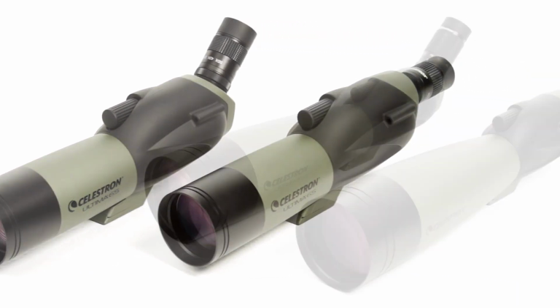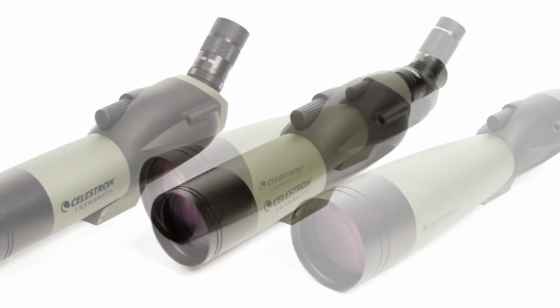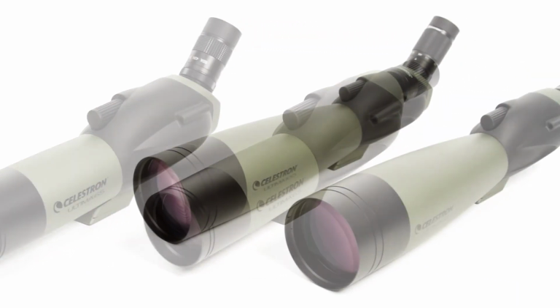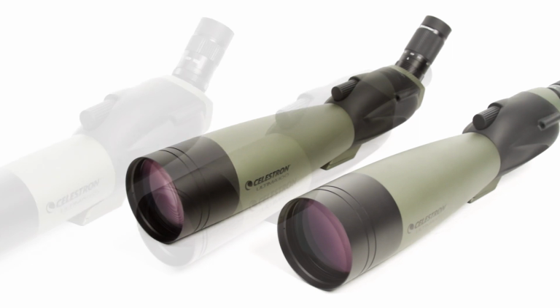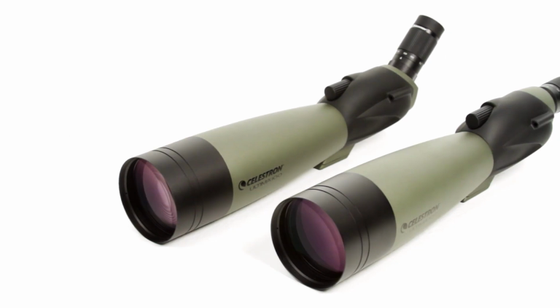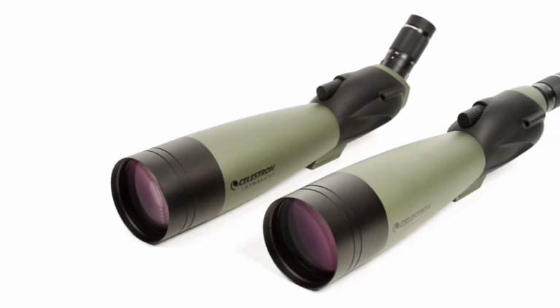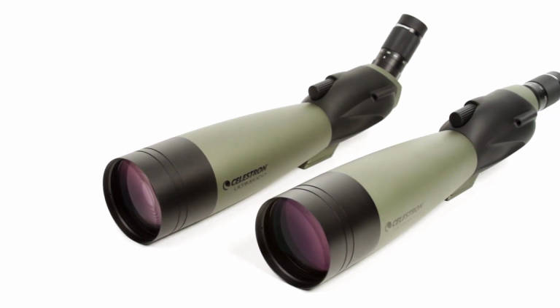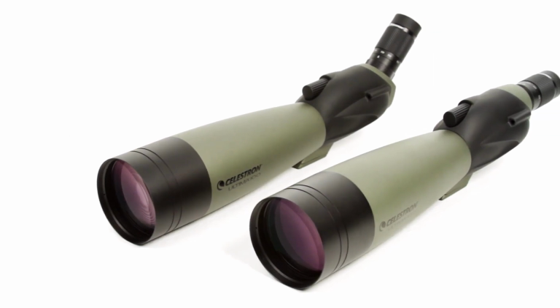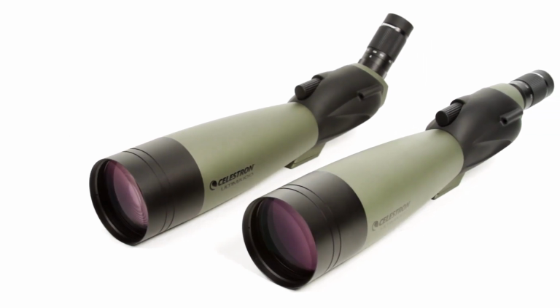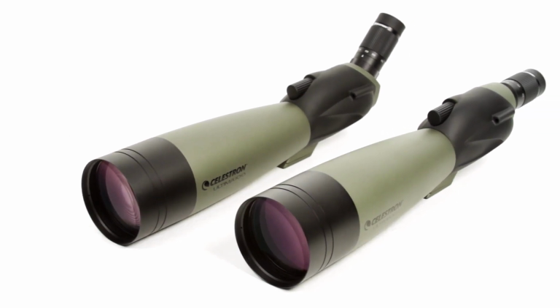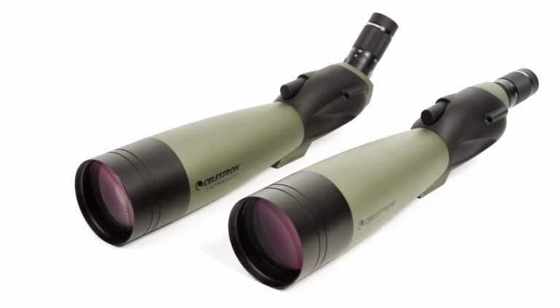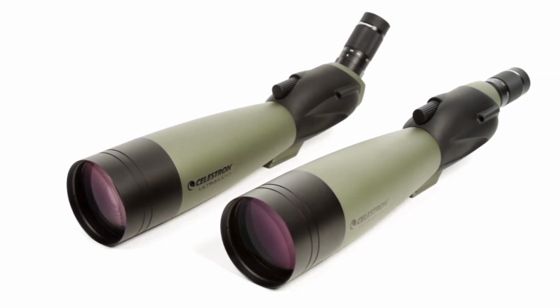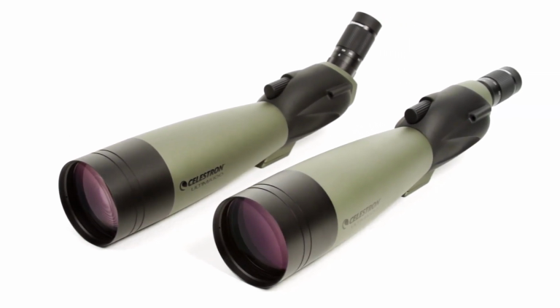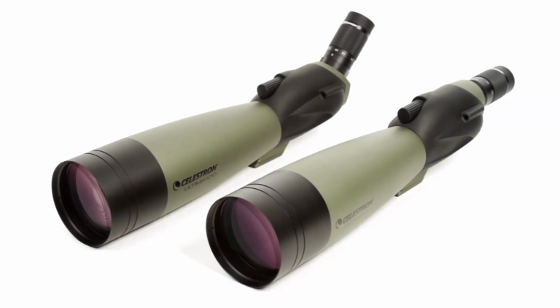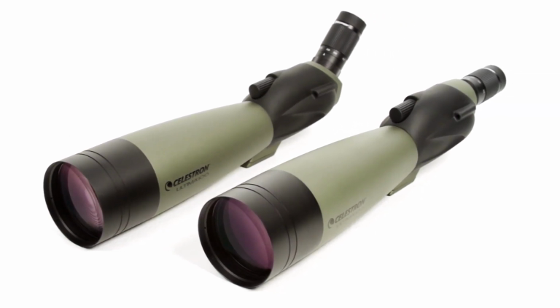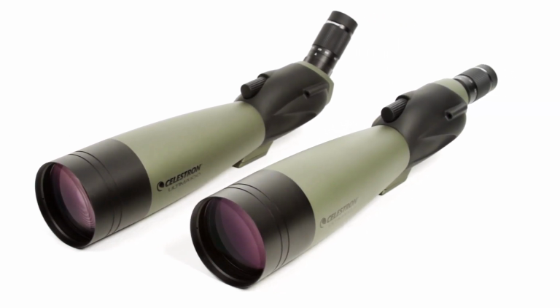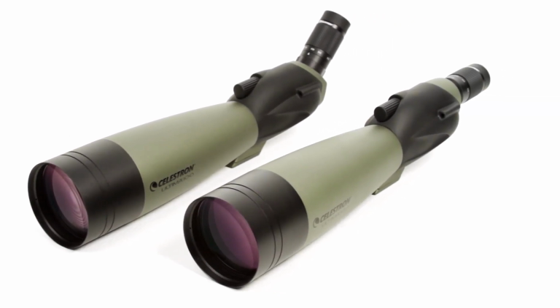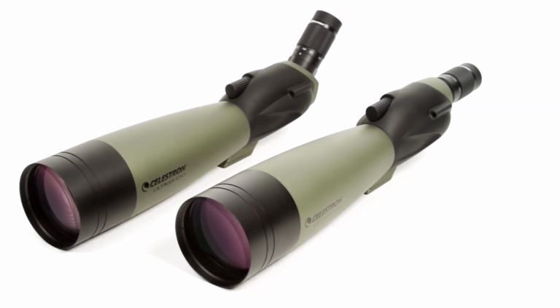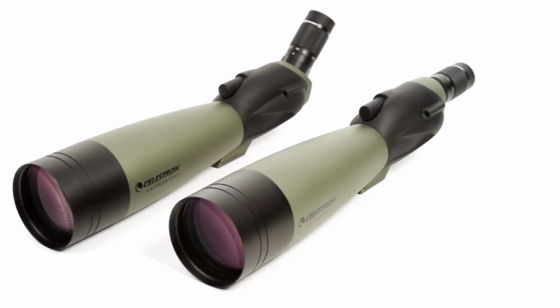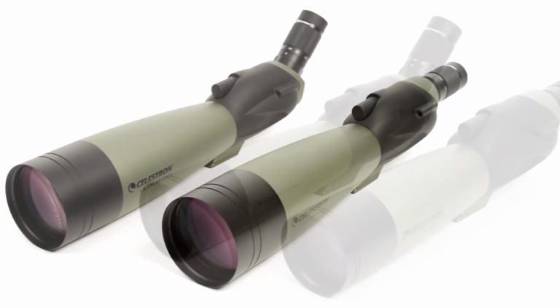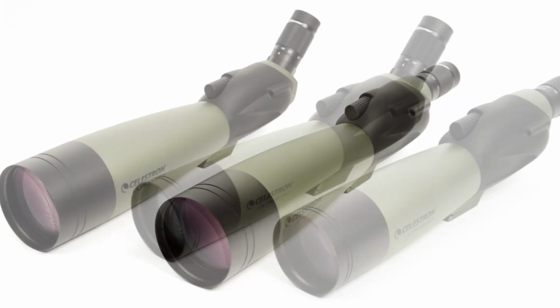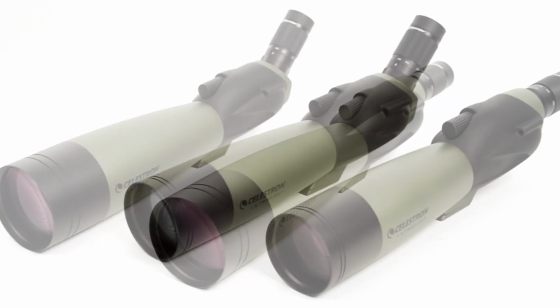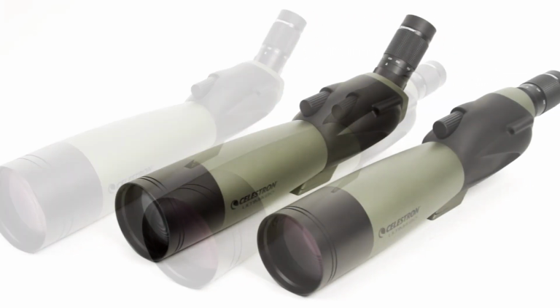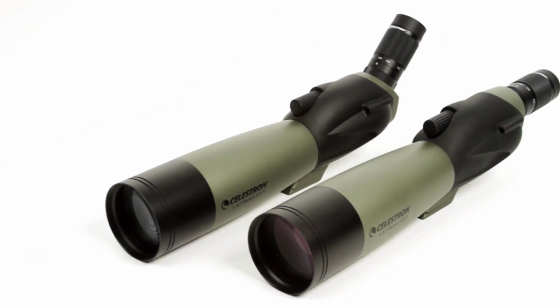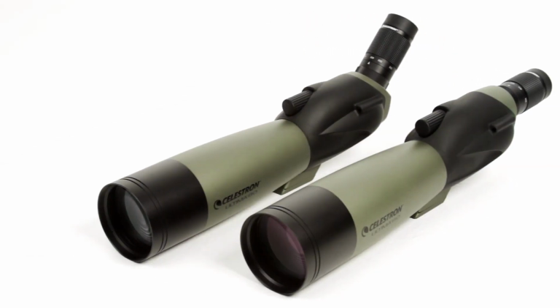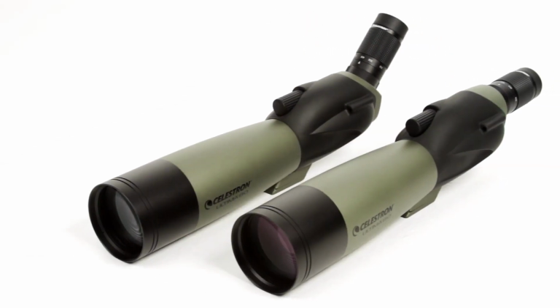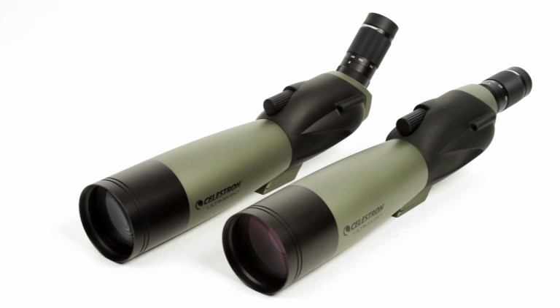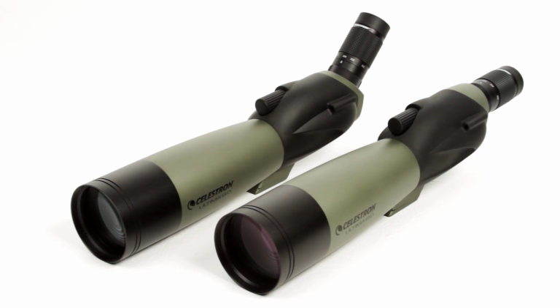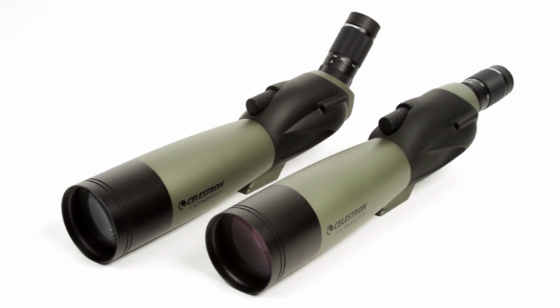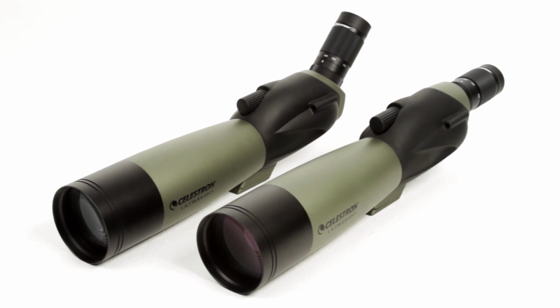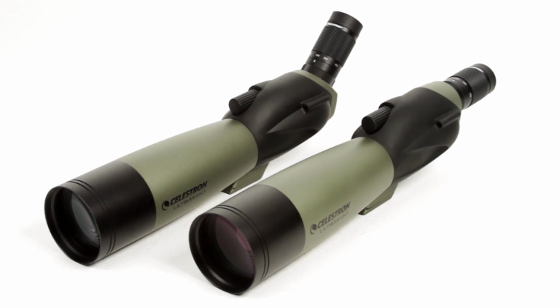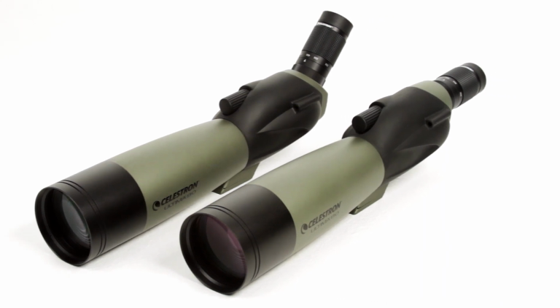the 100mm models for outstanding light-gathering ability, or the 80mm models for a nice balance.